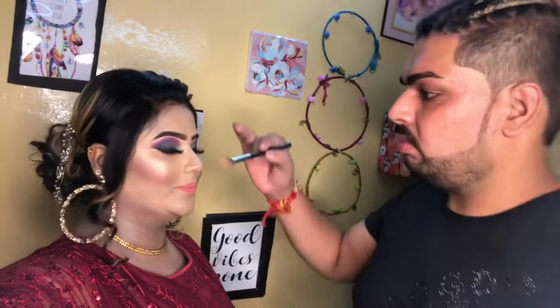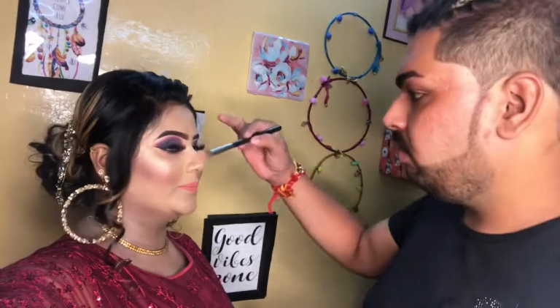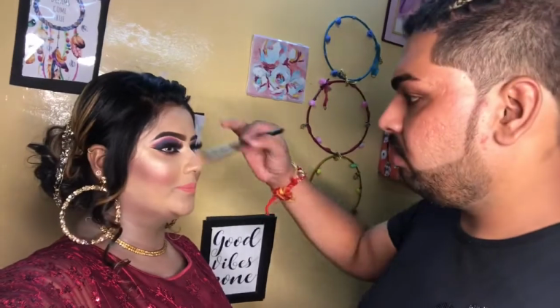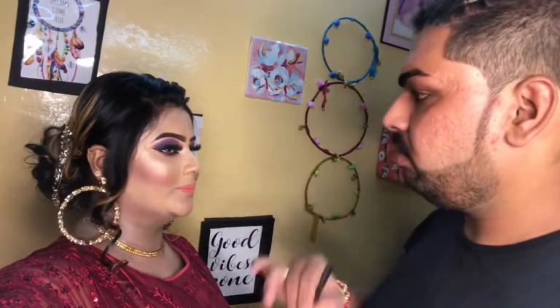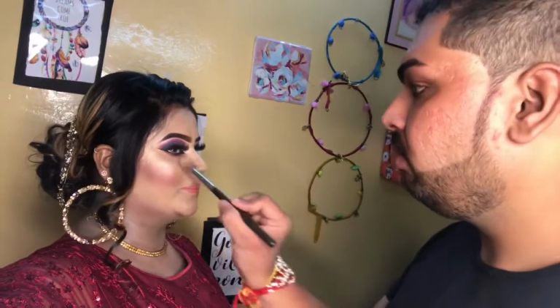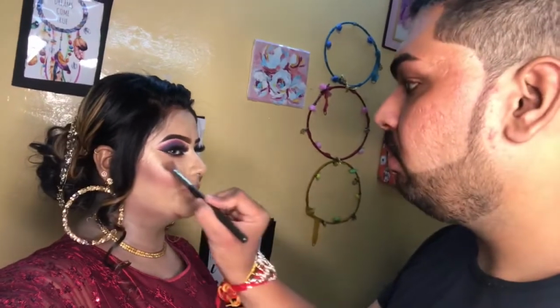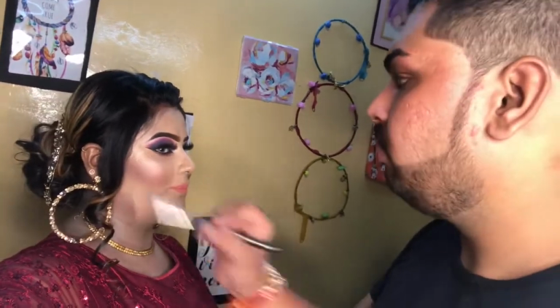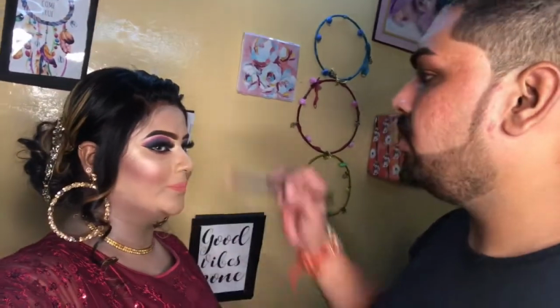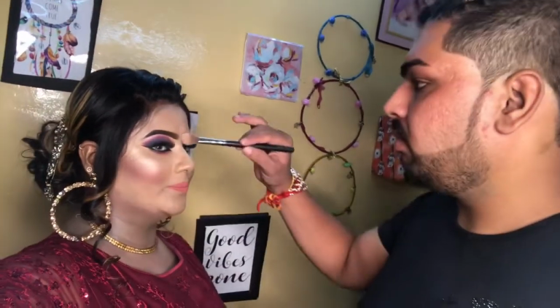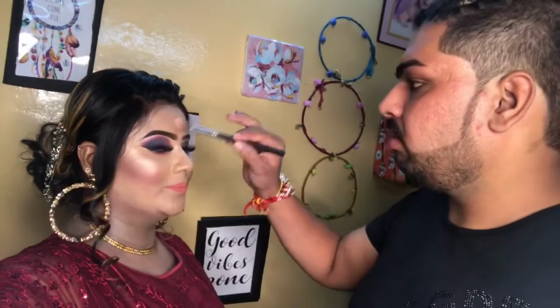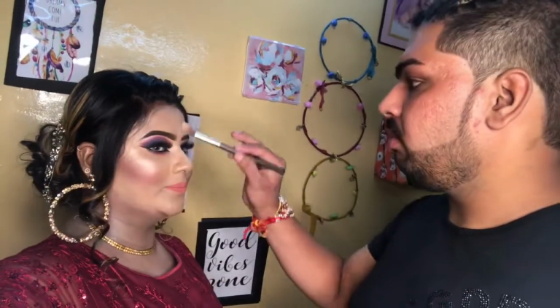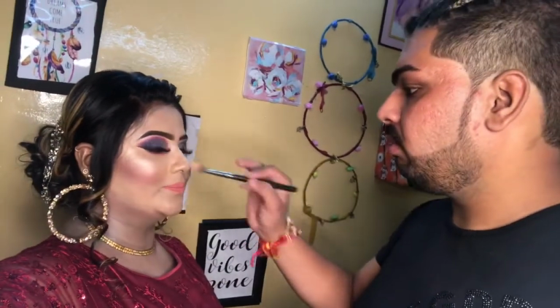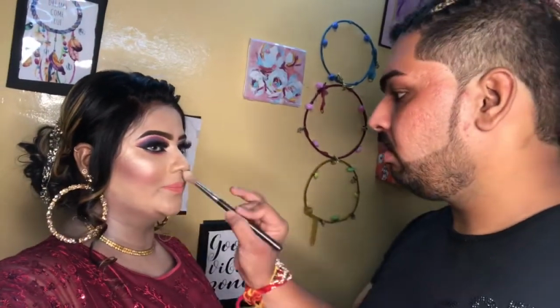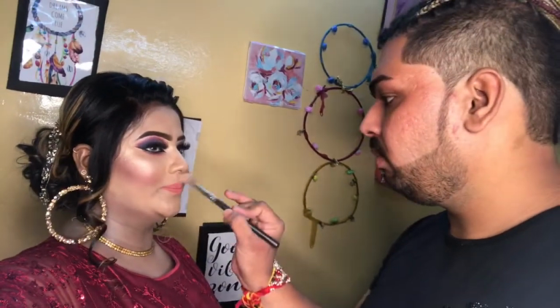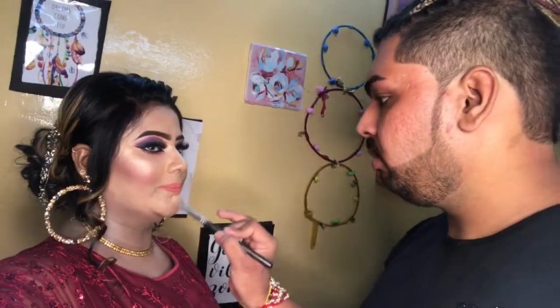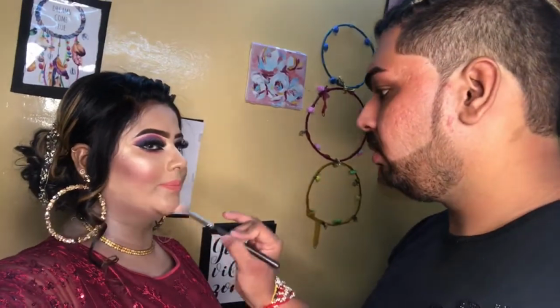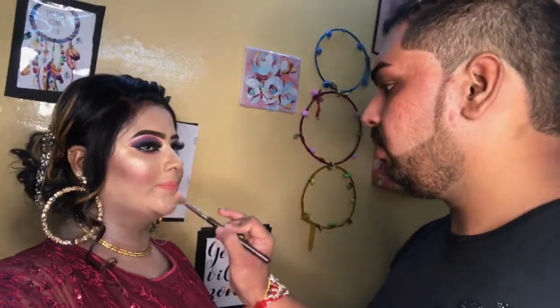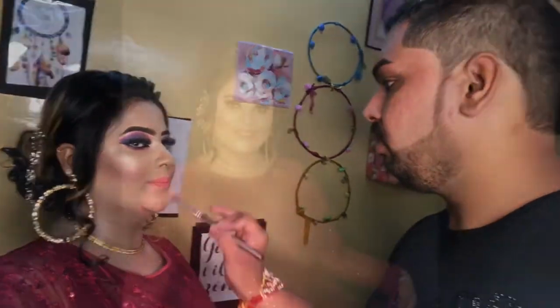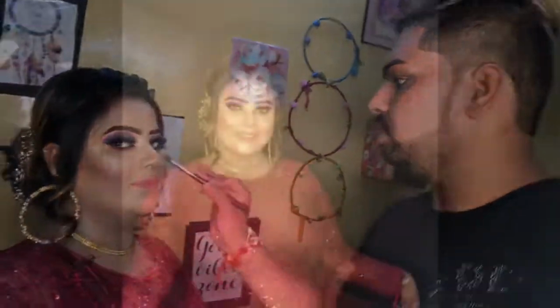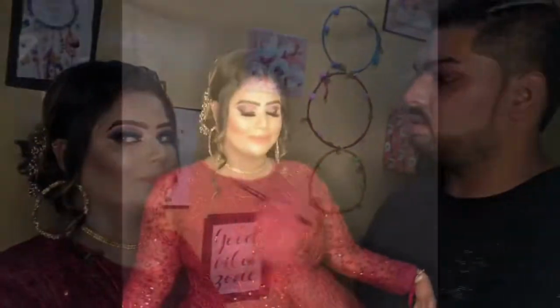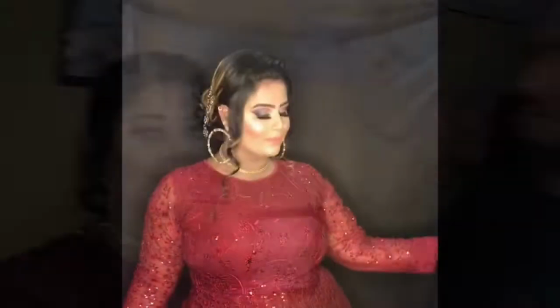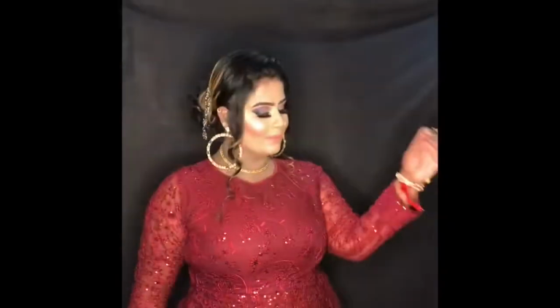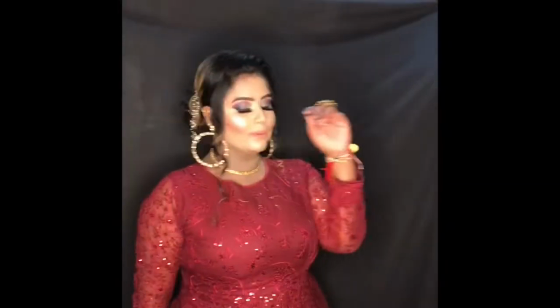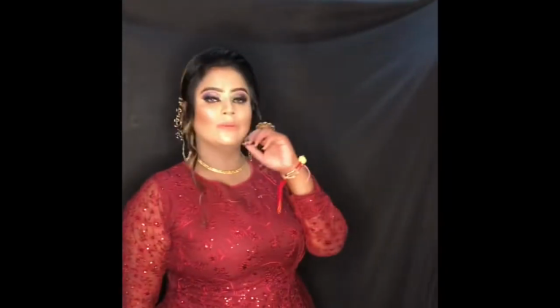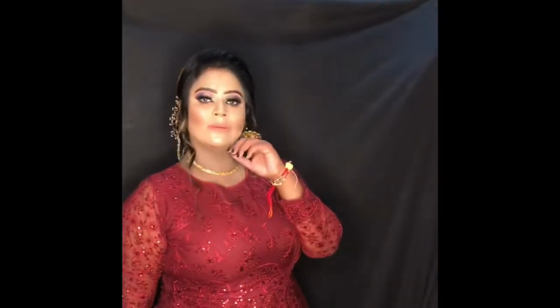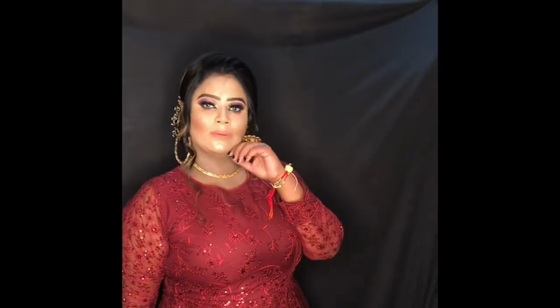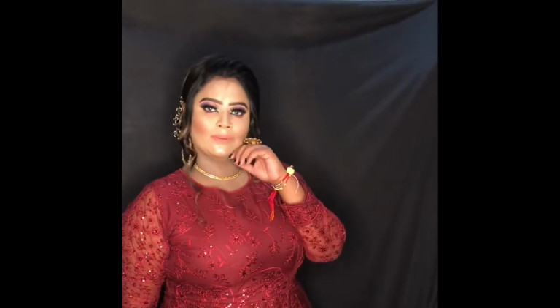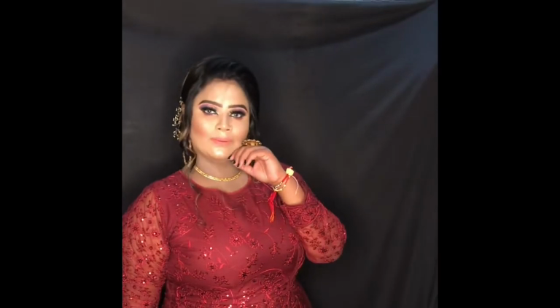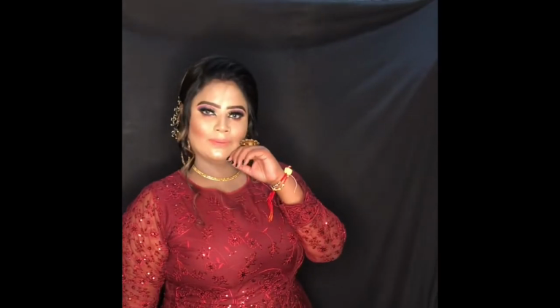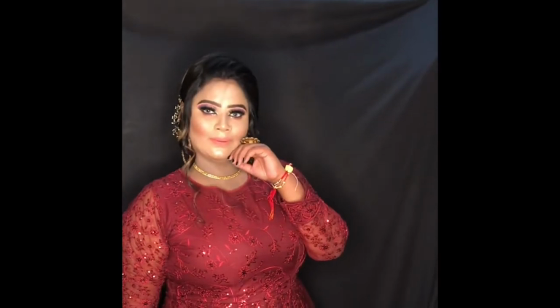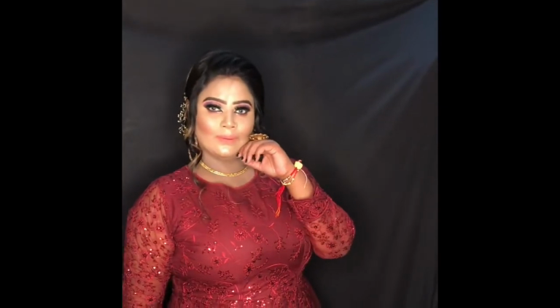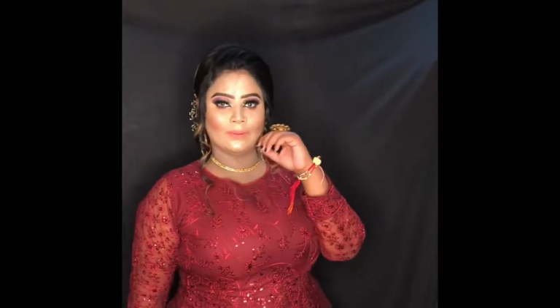This is my full look and this is the last touch-up for finishing. I am ready.